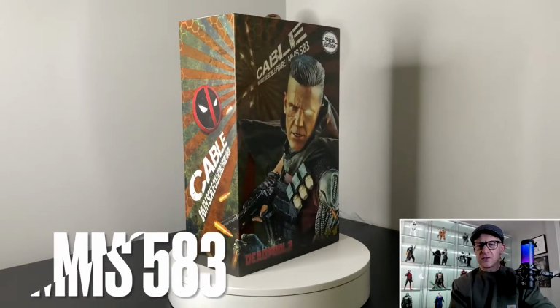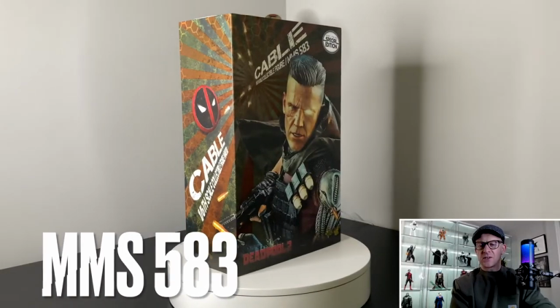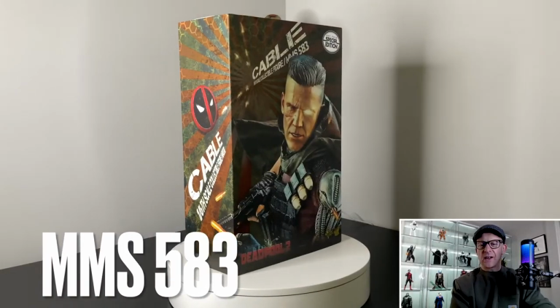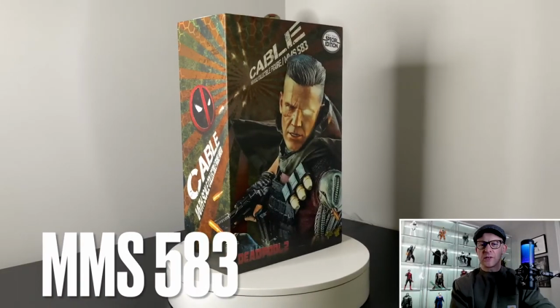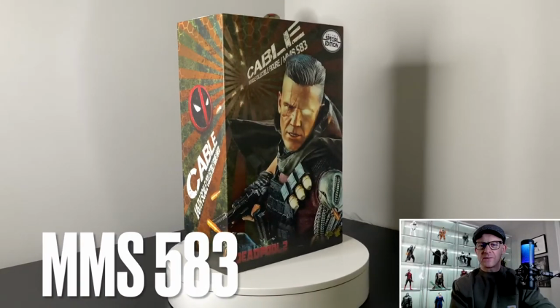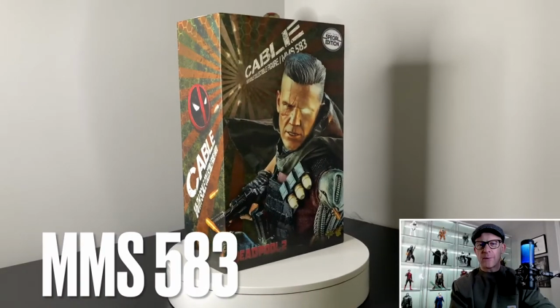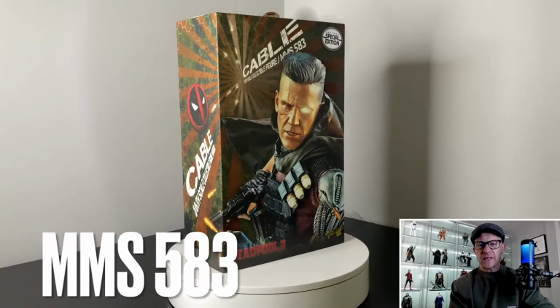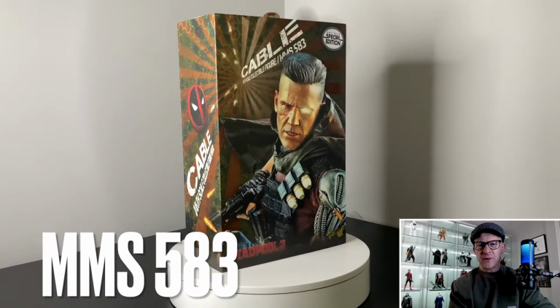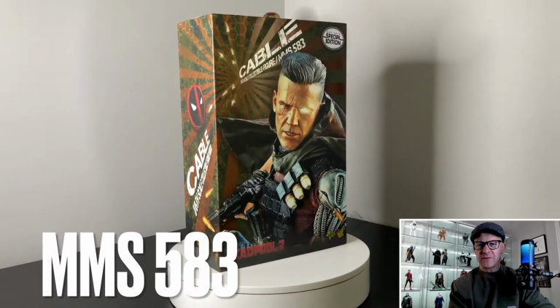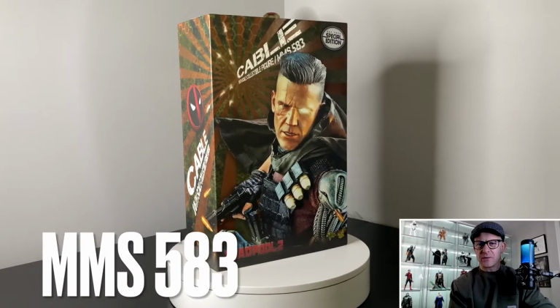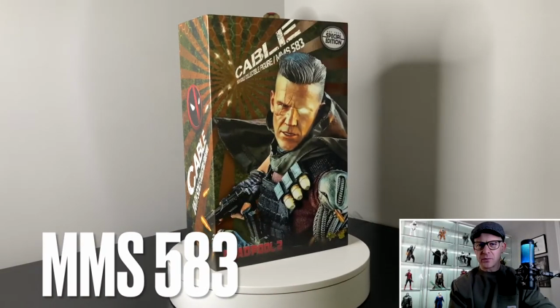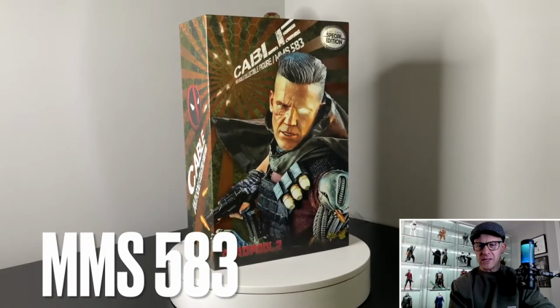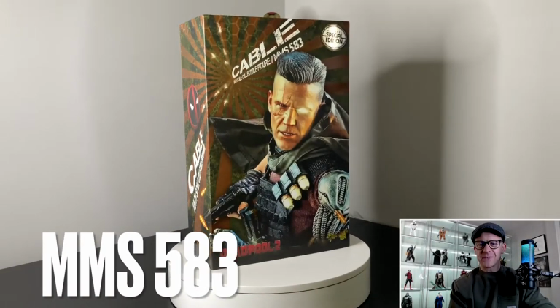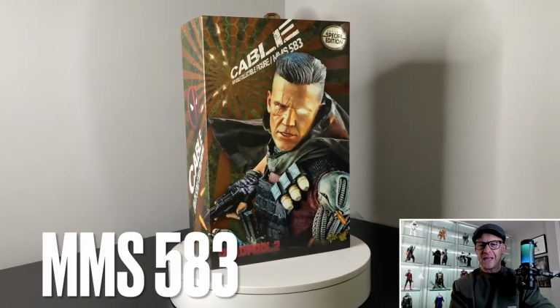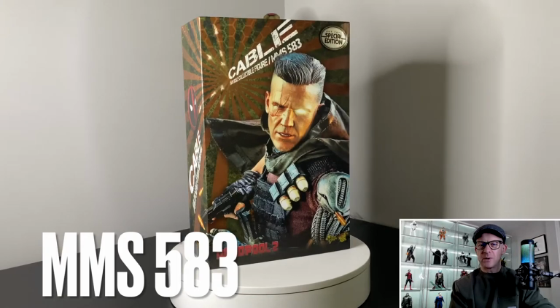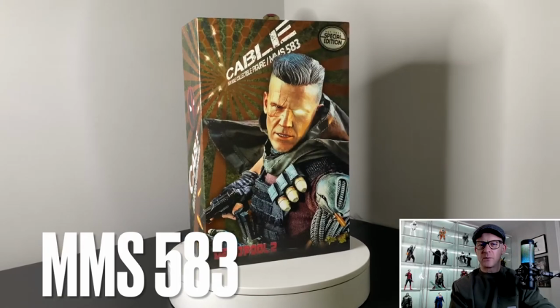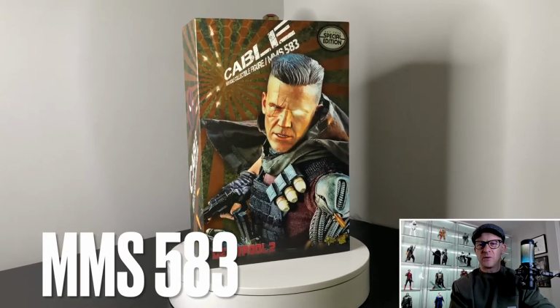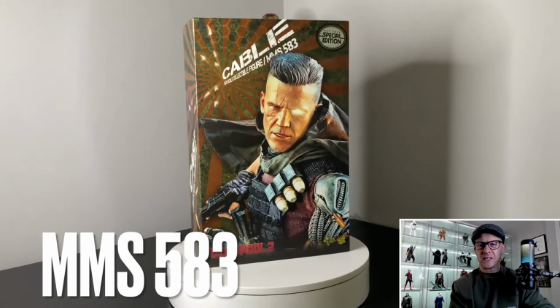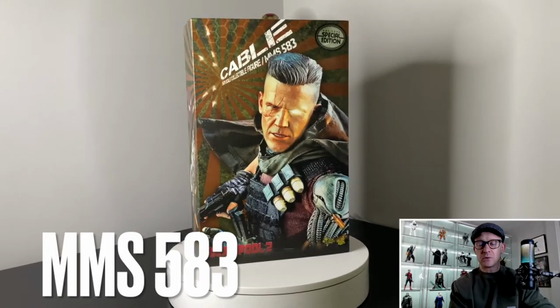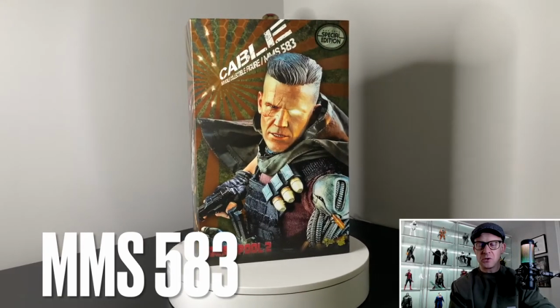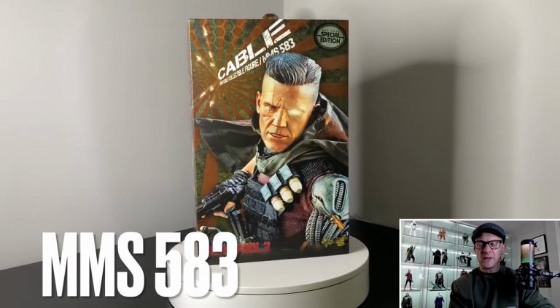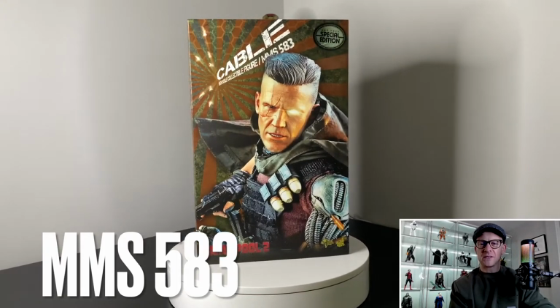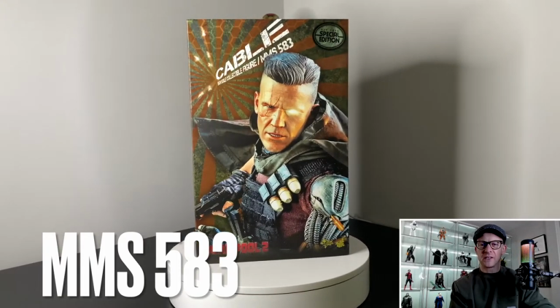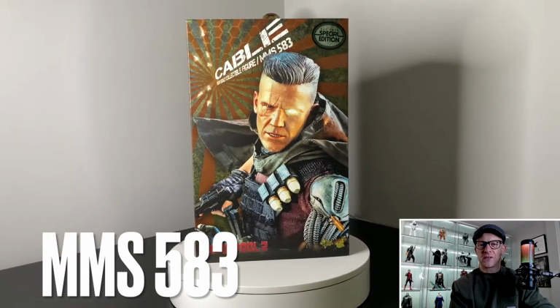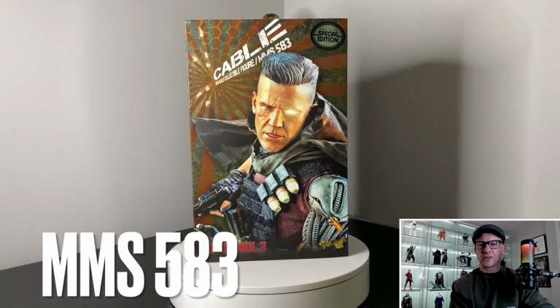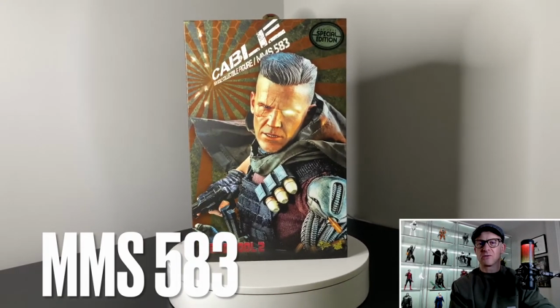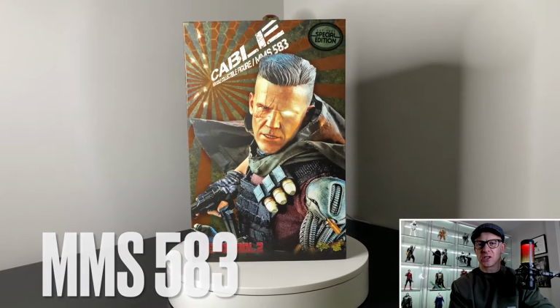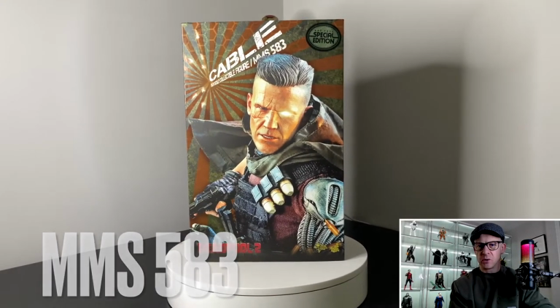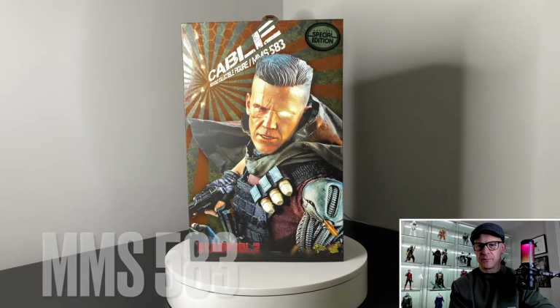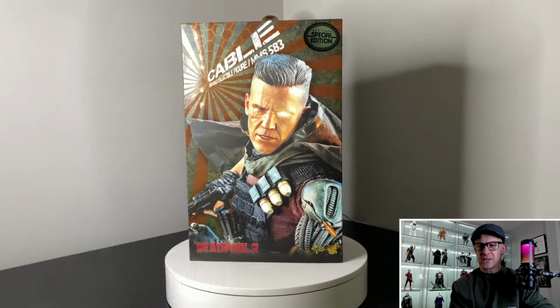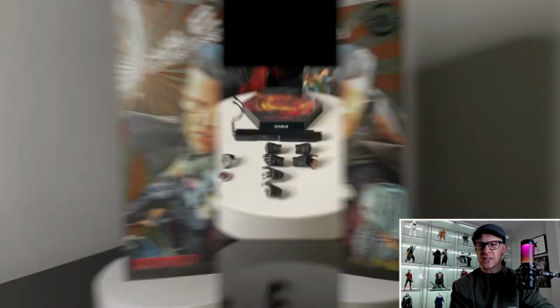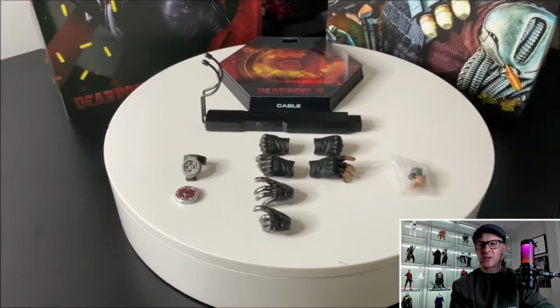This is the Hot Toys MMS 583 Cable from the movie Deadpool 2, based on the likeness of the actor Josh Brolin.